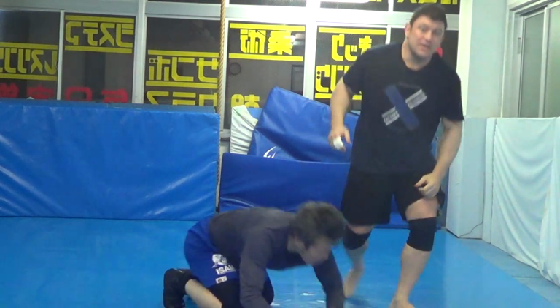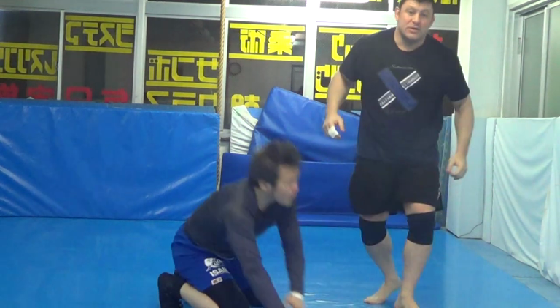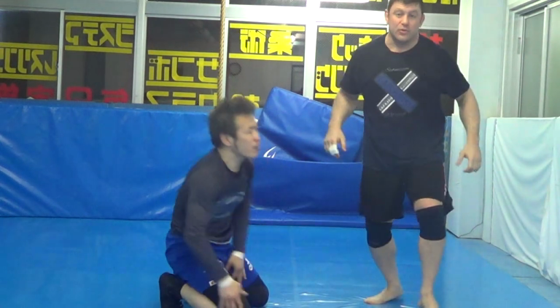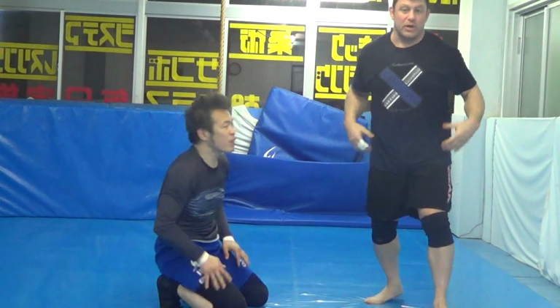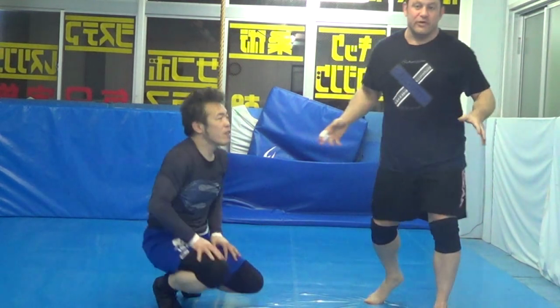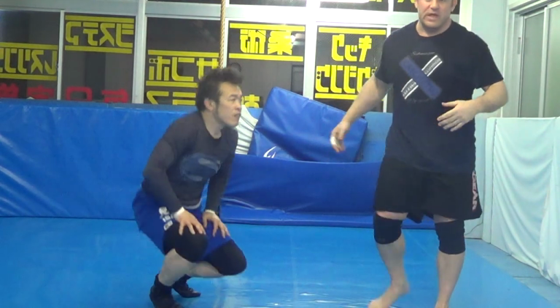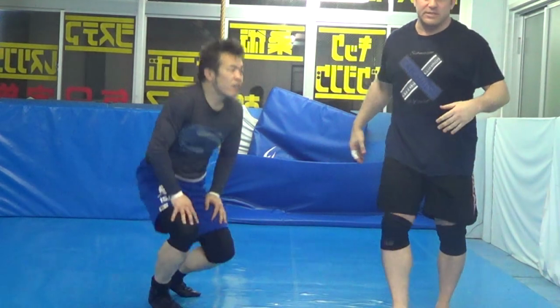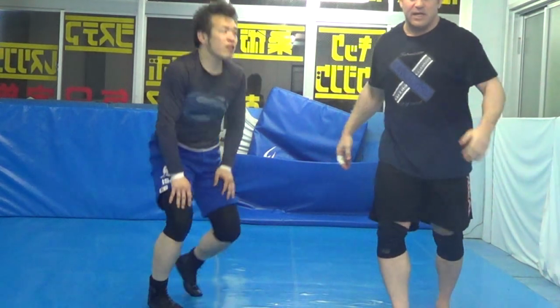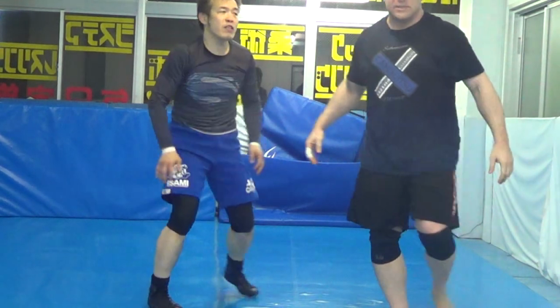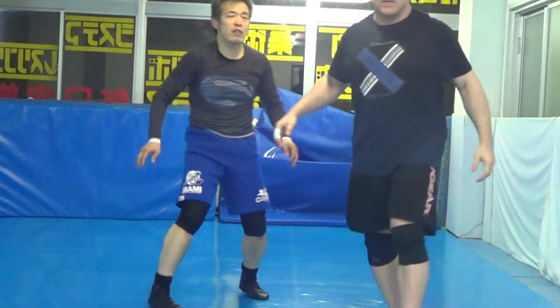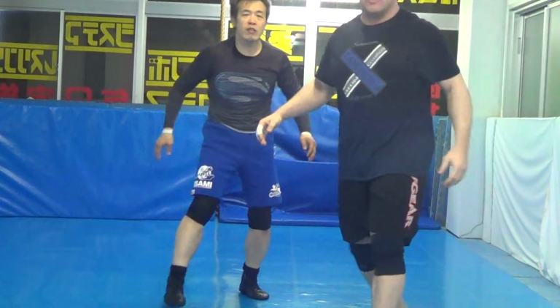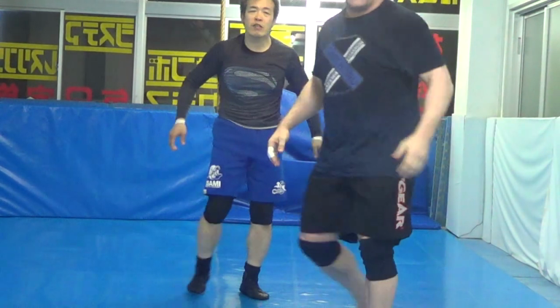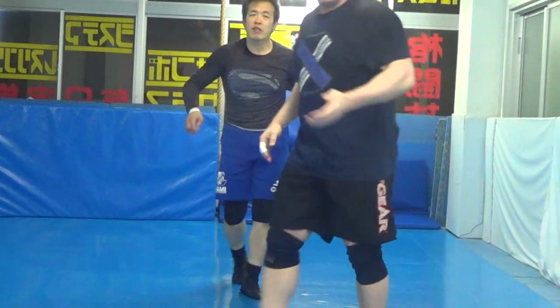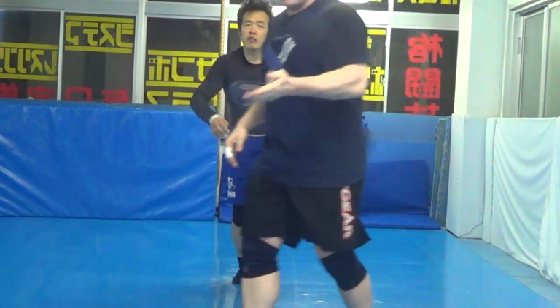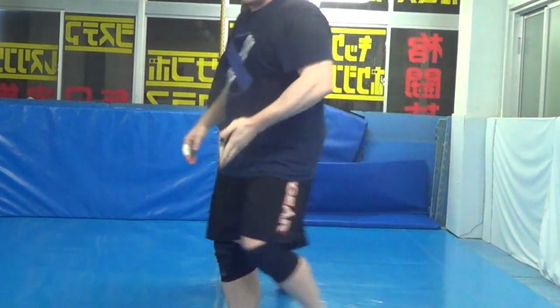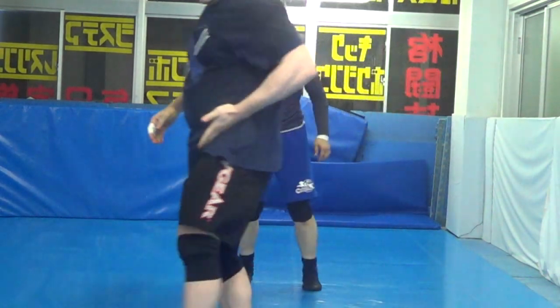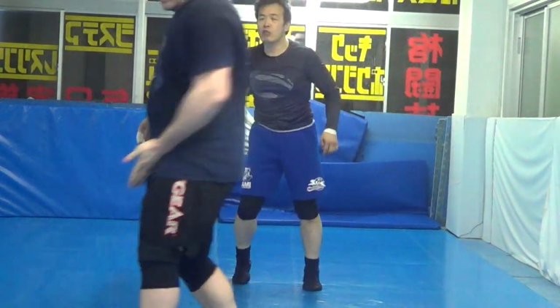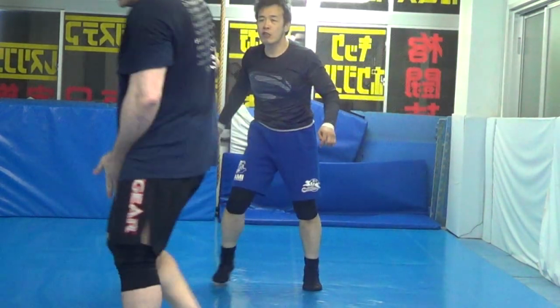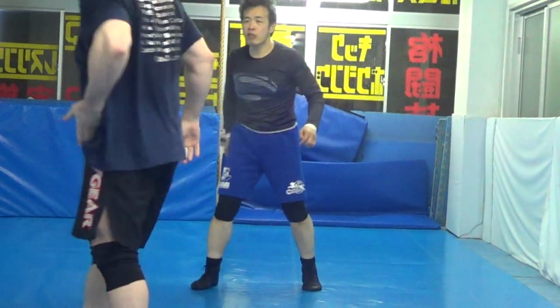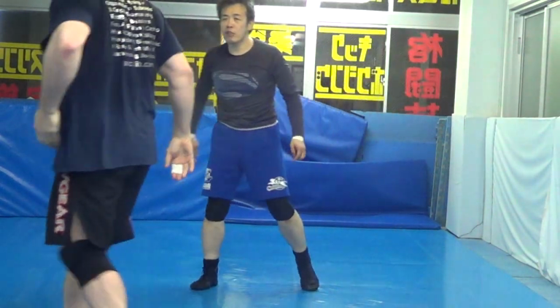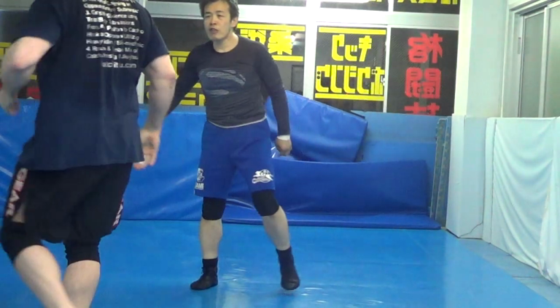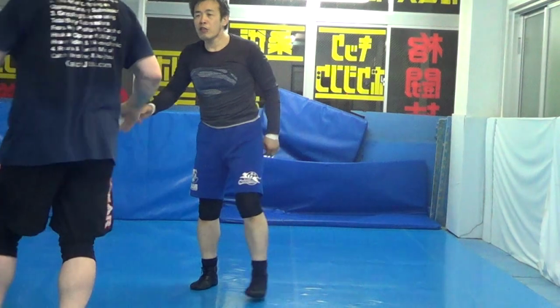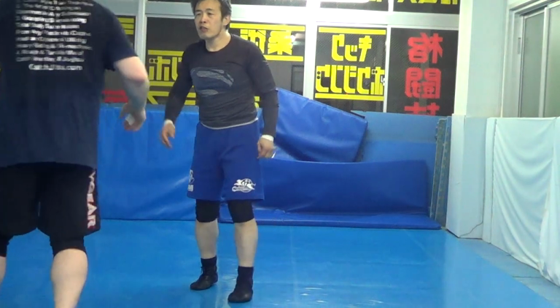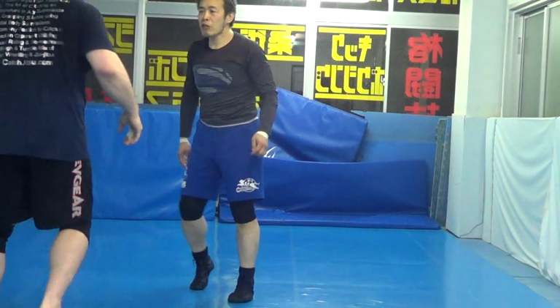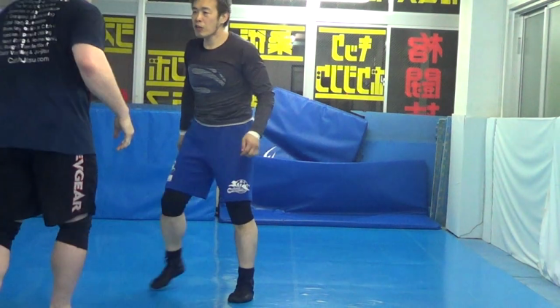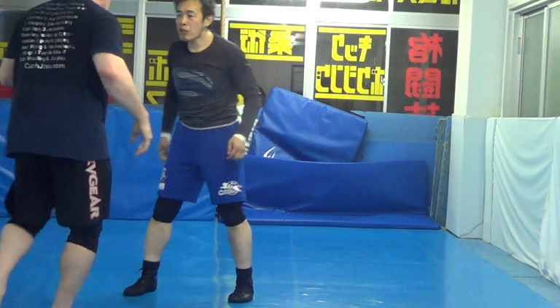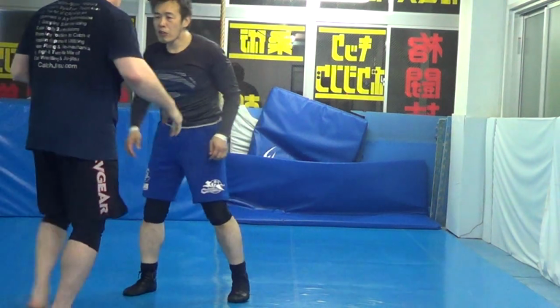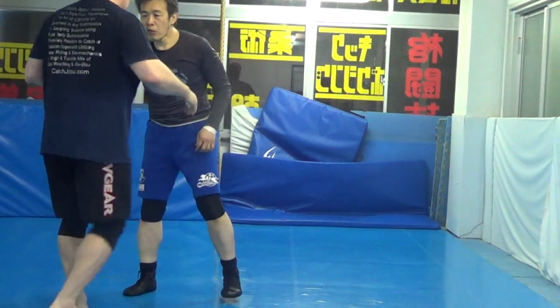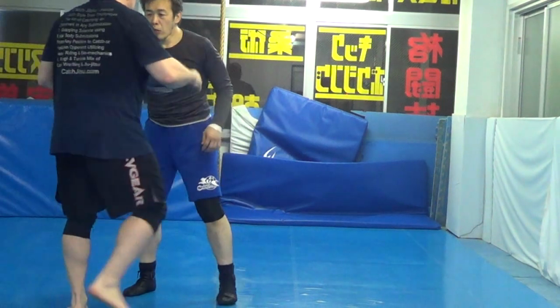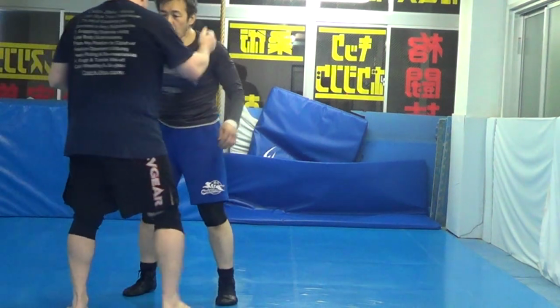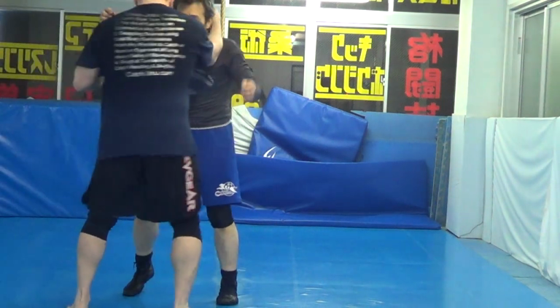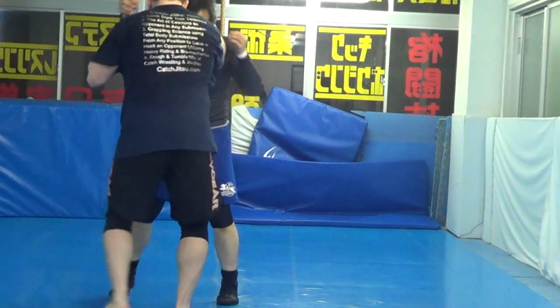So wherever he lands, he lands. I'm doing hip crease takedown on the inside of the leg.